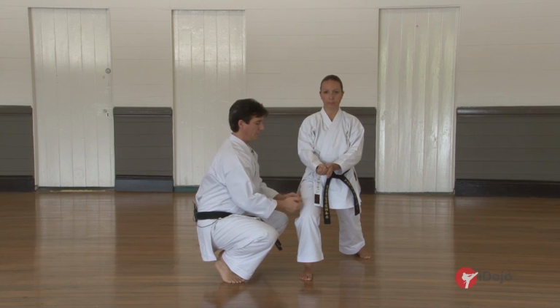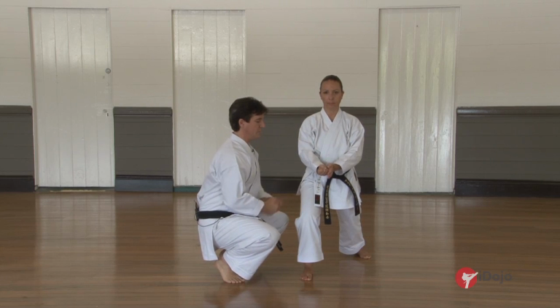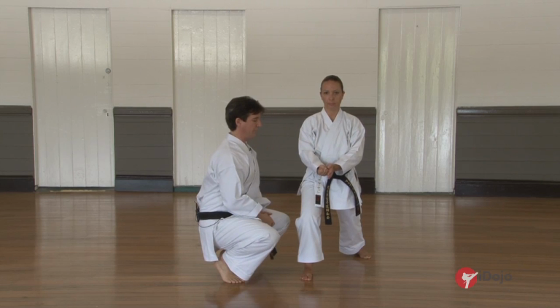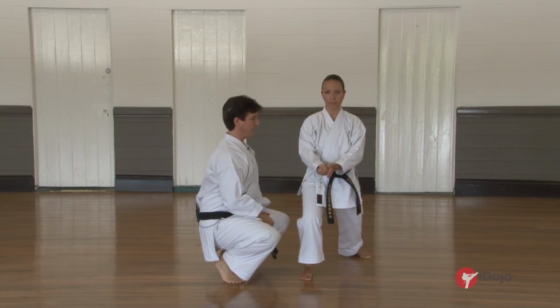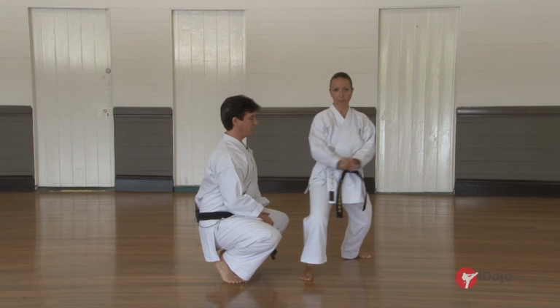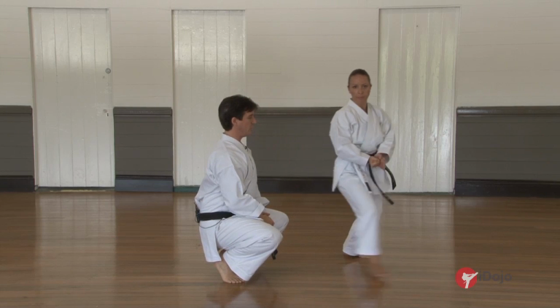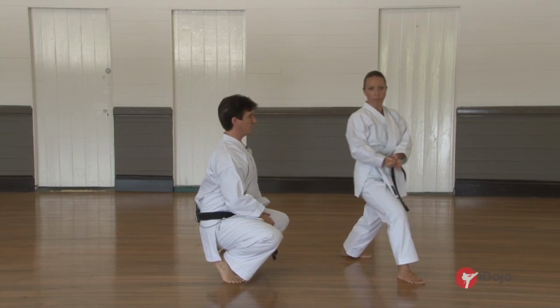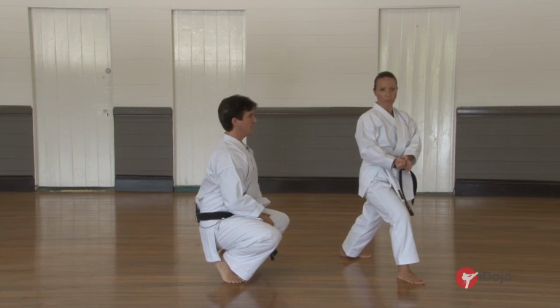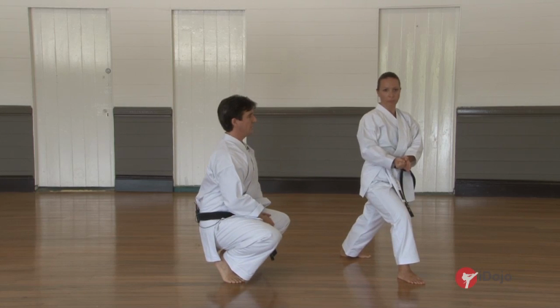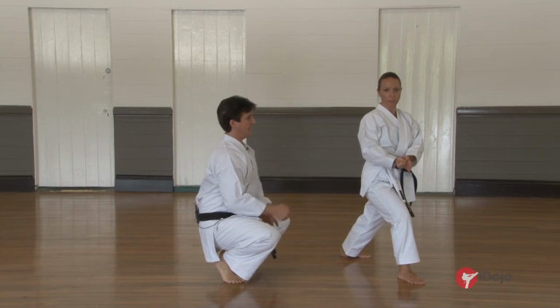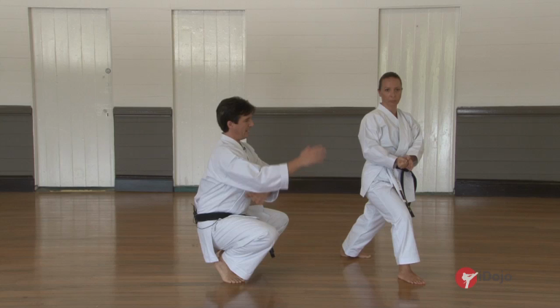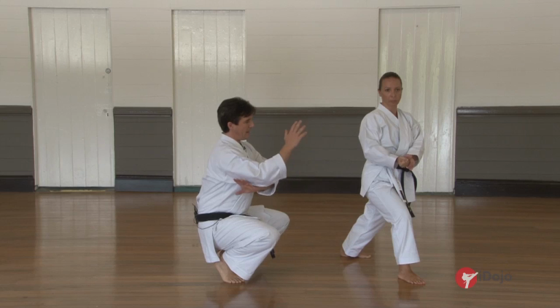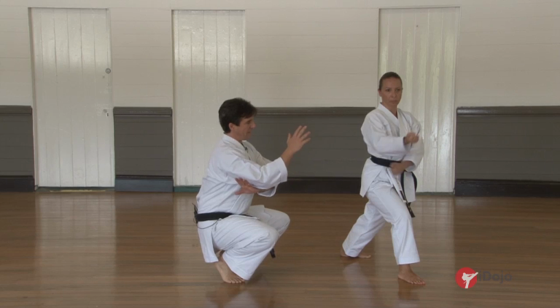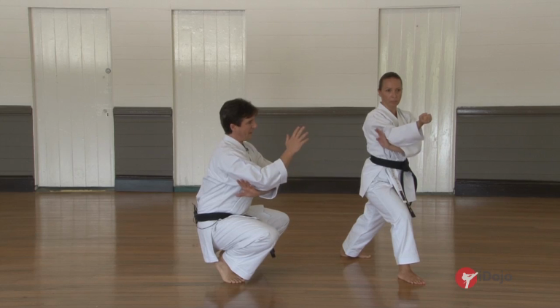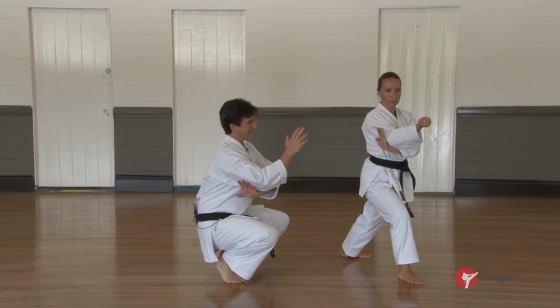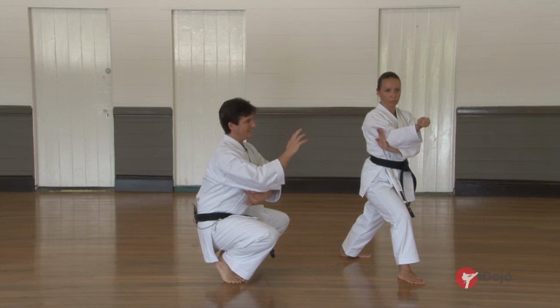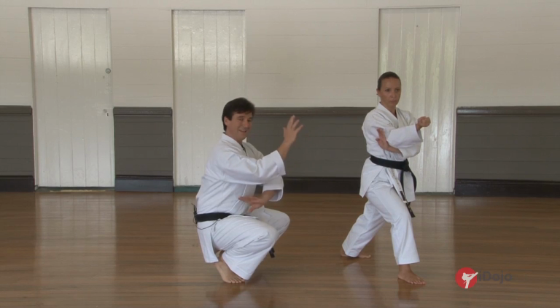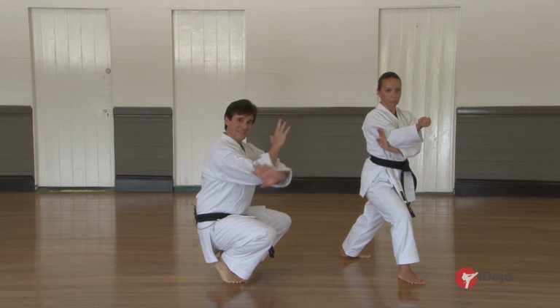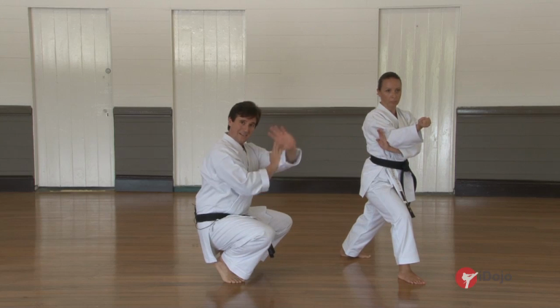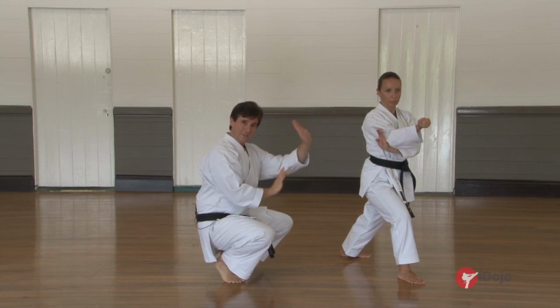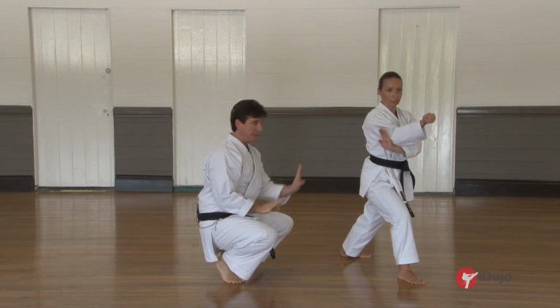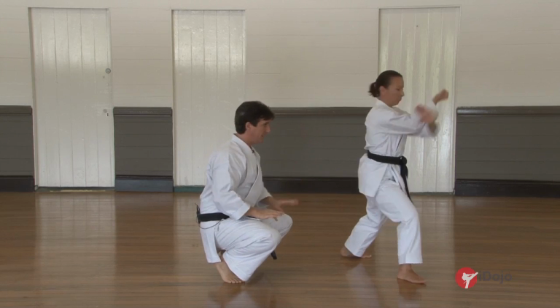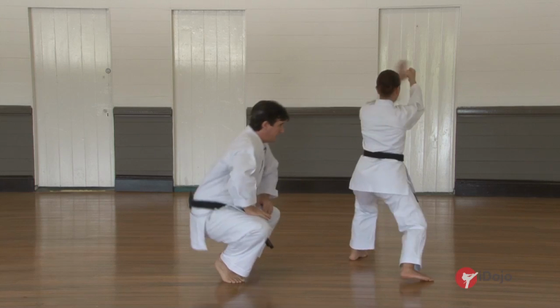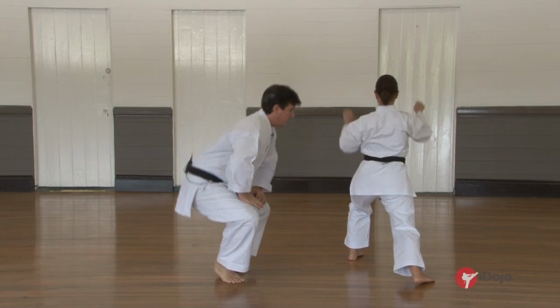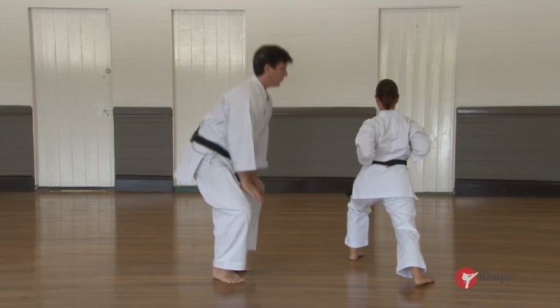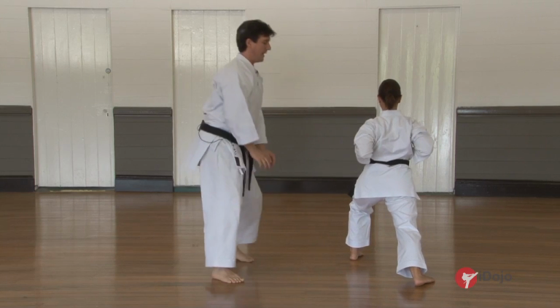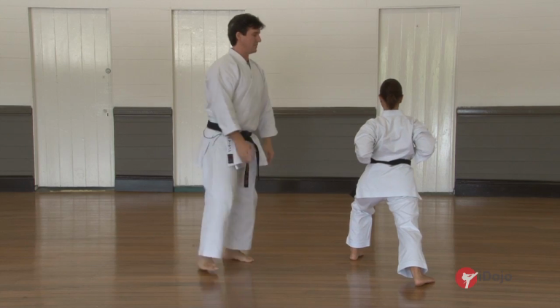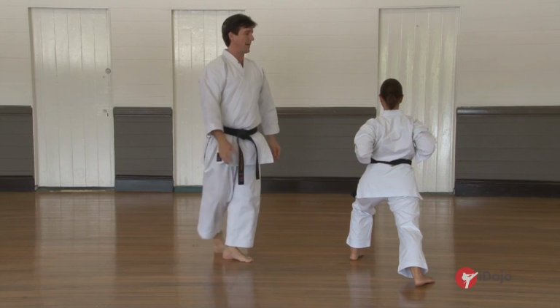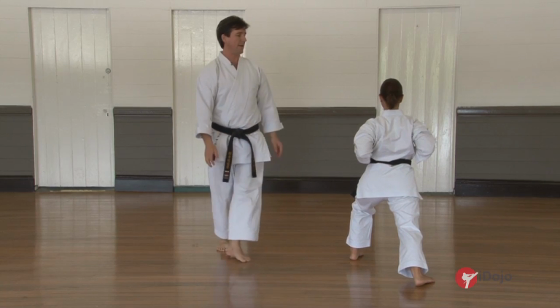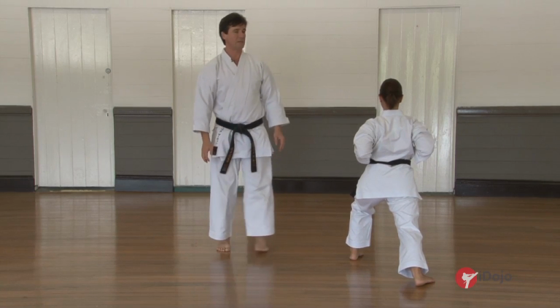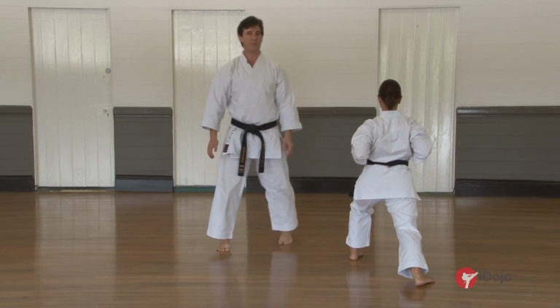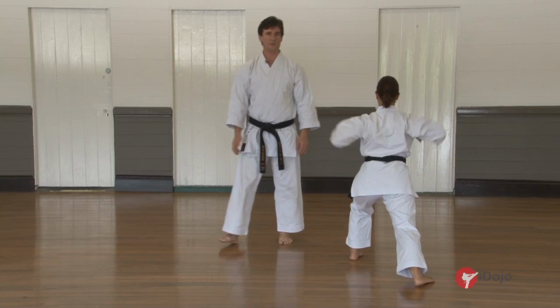We're going to step the front foot across, the left arm underneath, and it's a kakyuke. Pull the hands back and double punch.